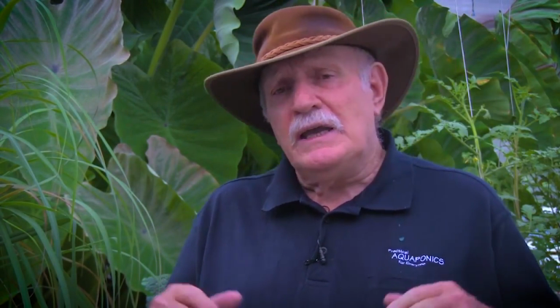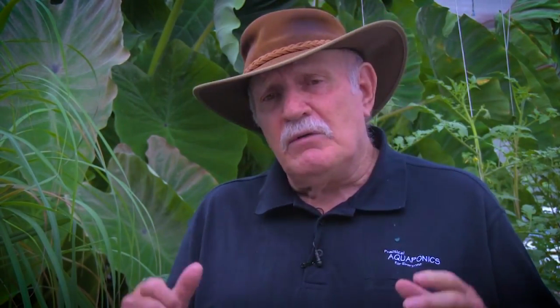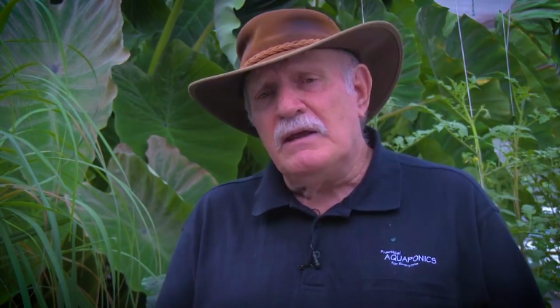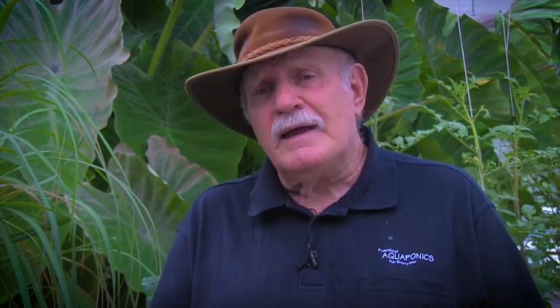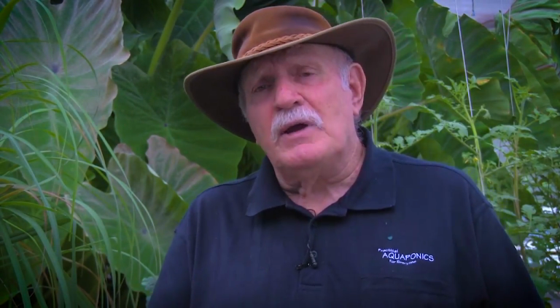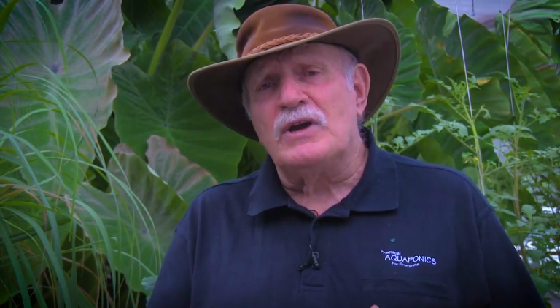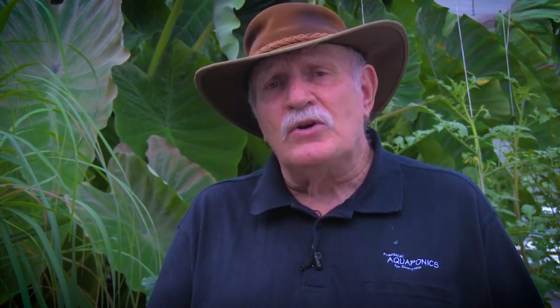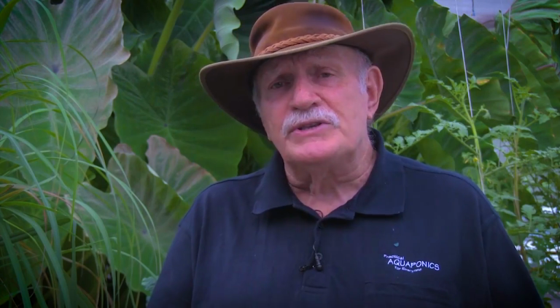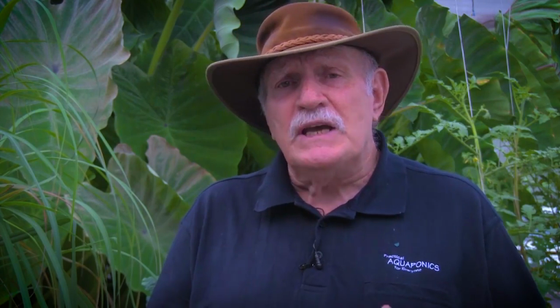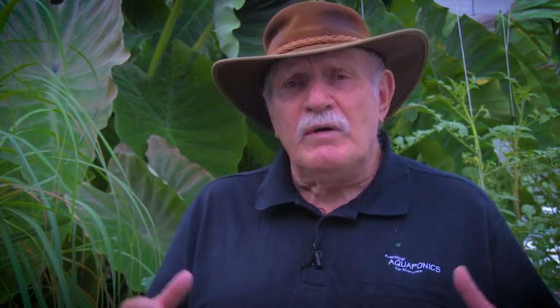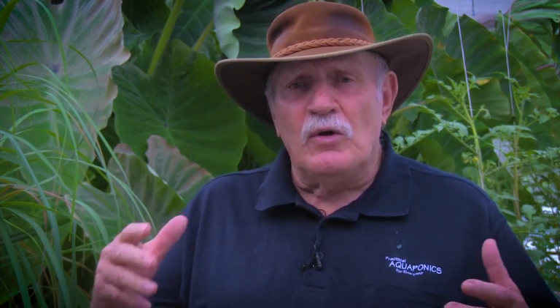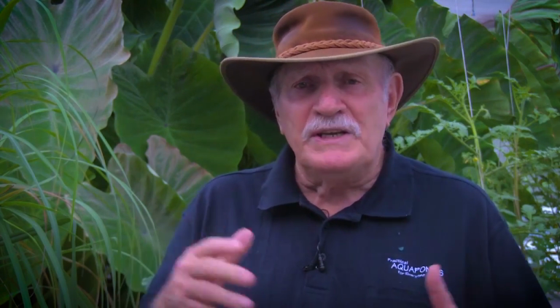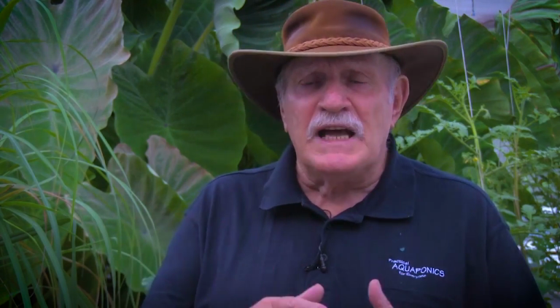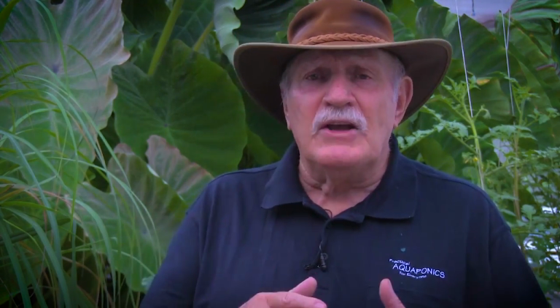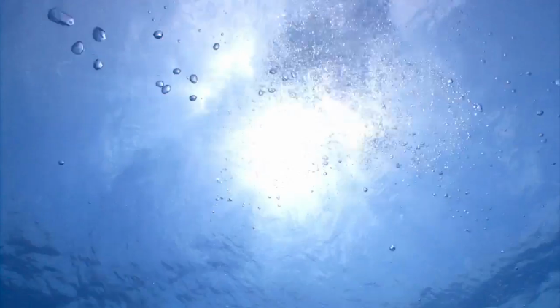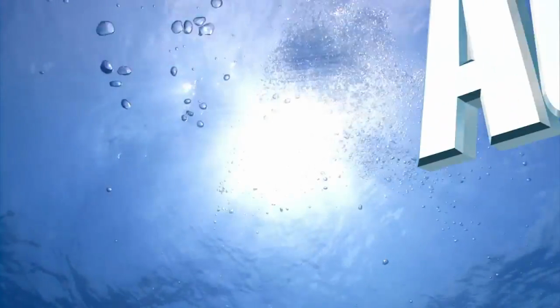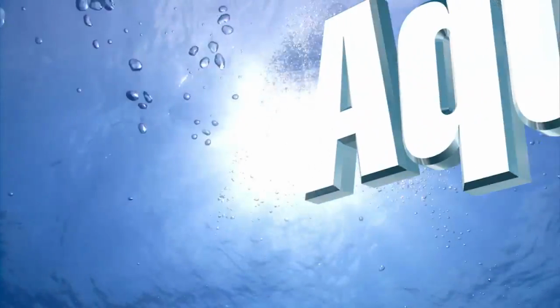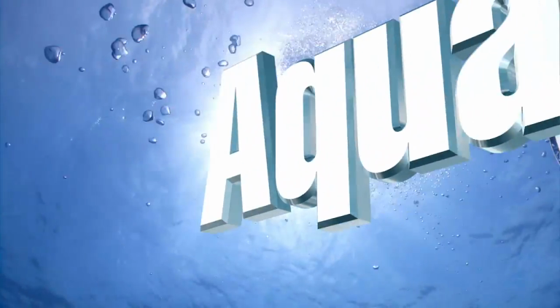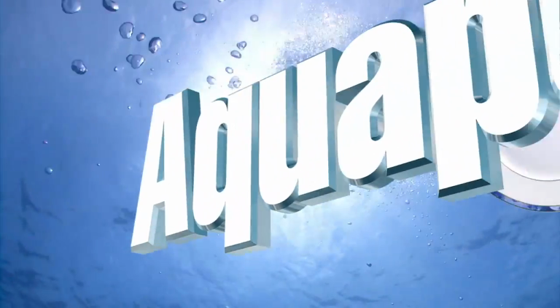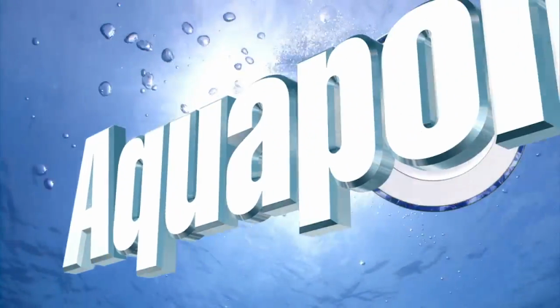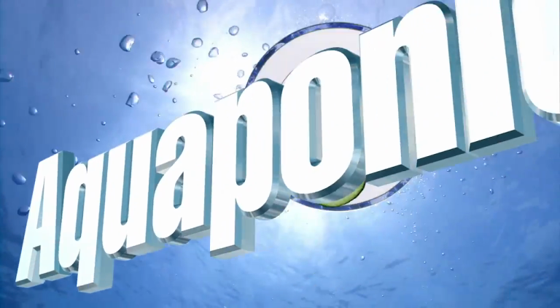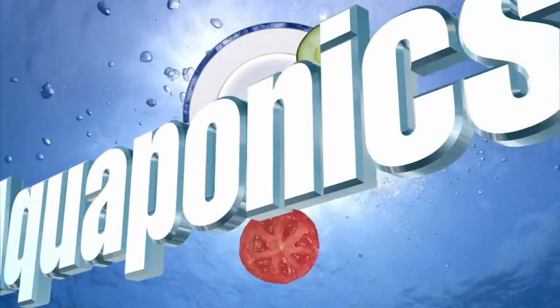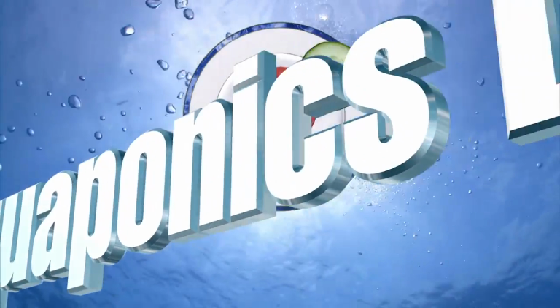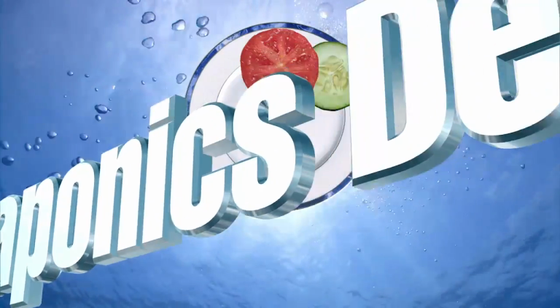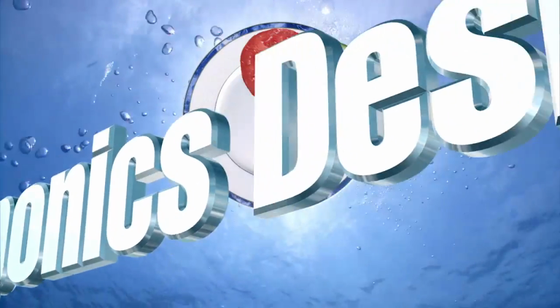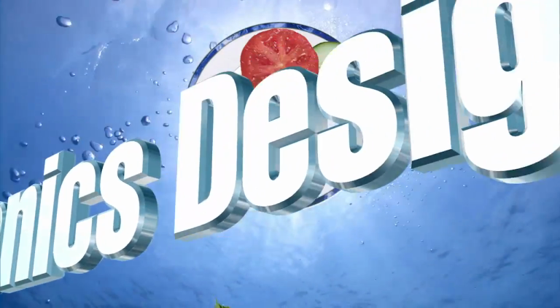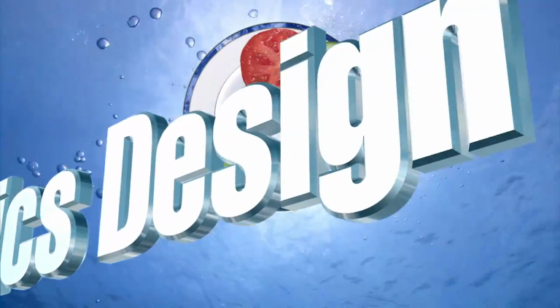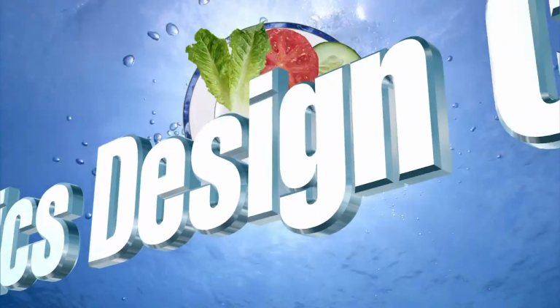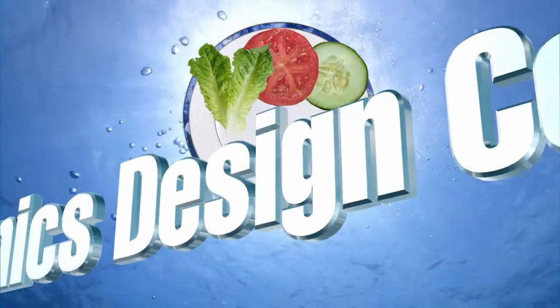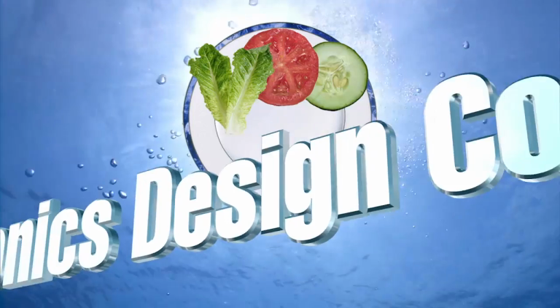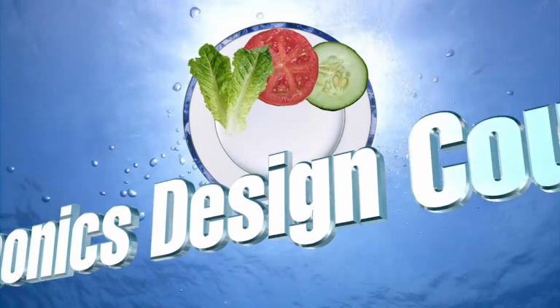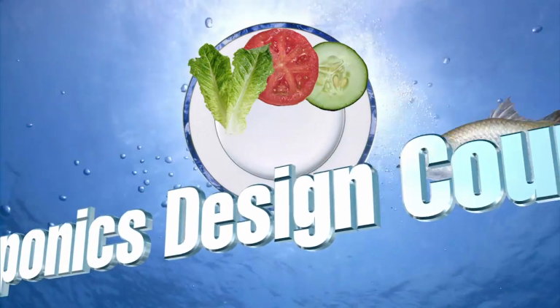Get ready. Come to our training course. We've got one starting on March the 11th — that's our online aquaponics design course.